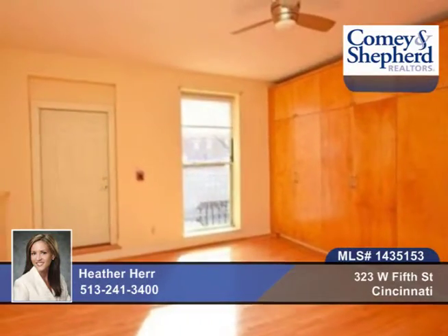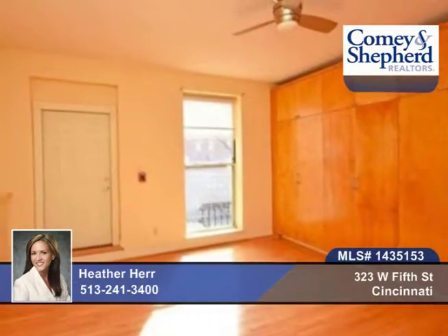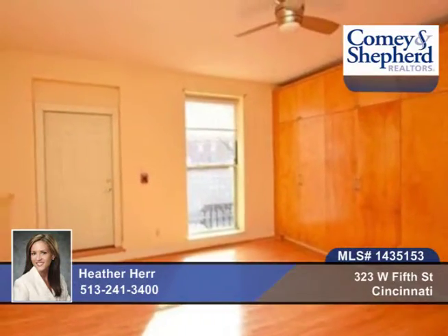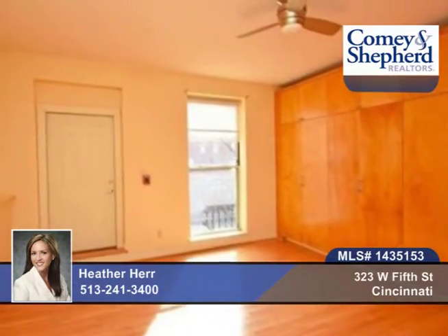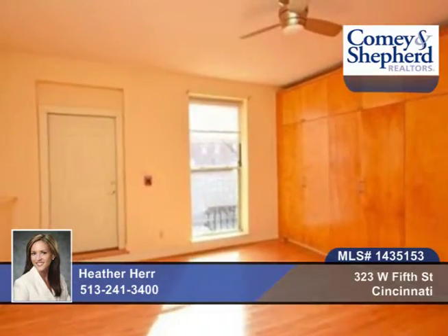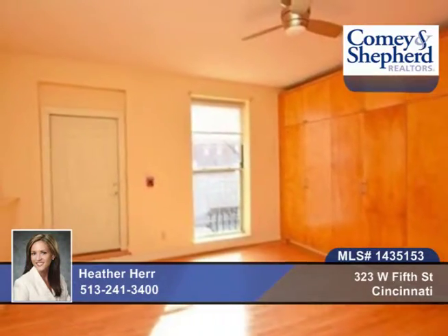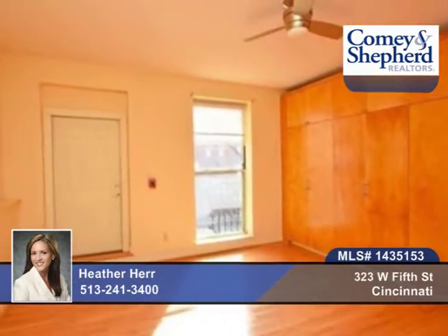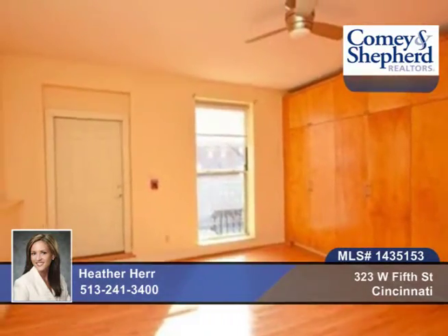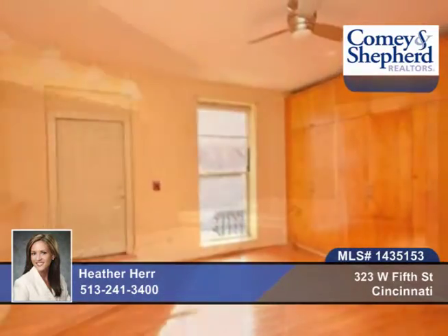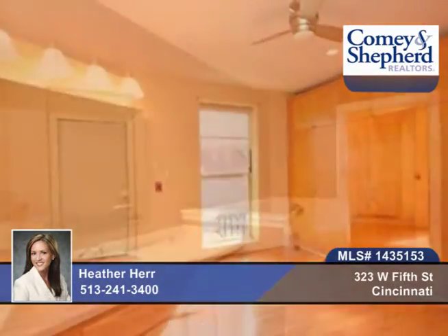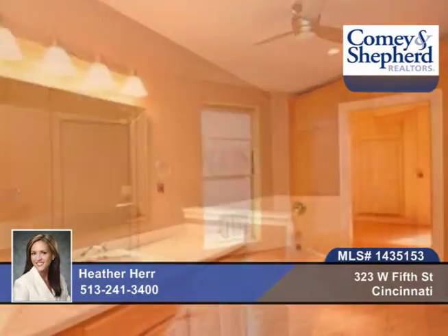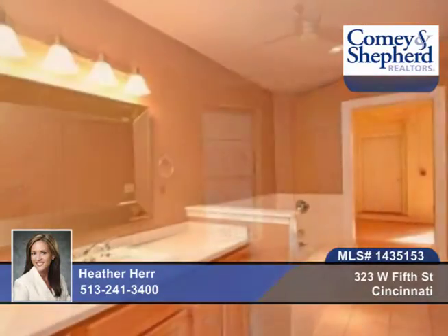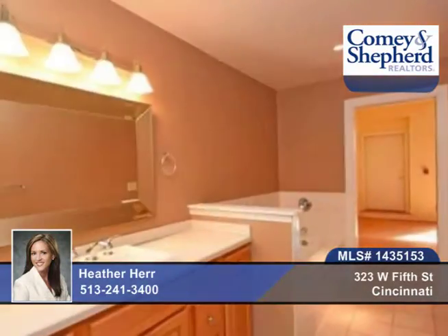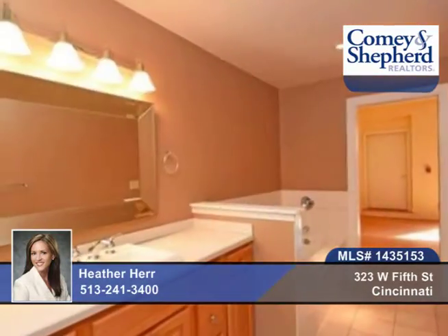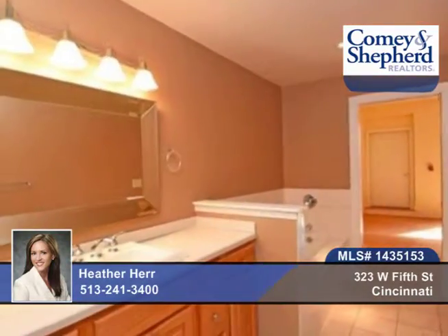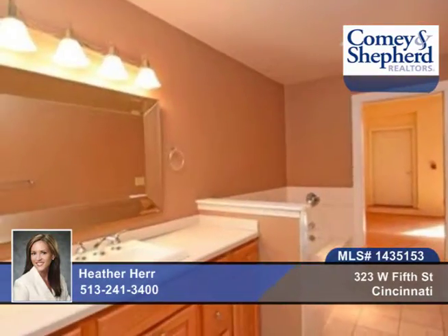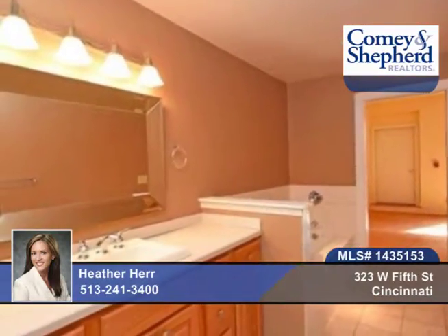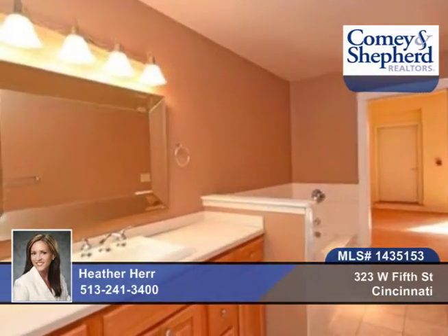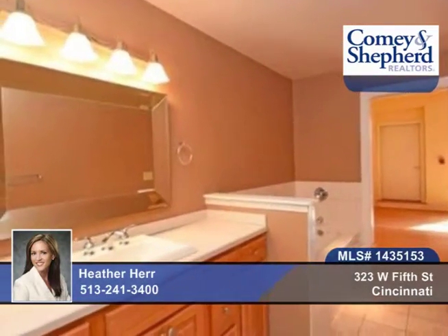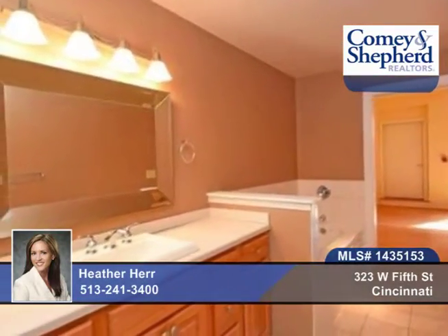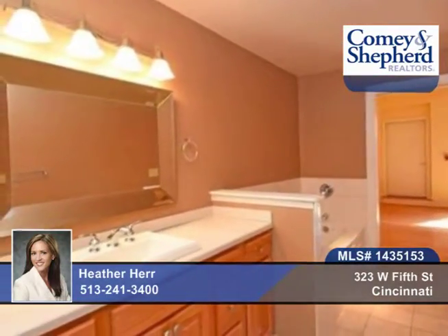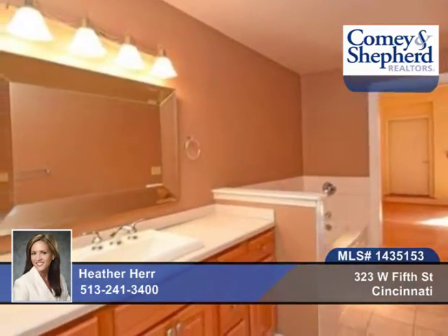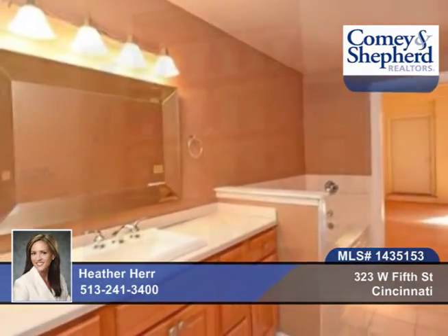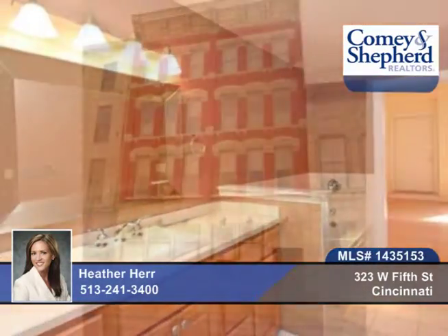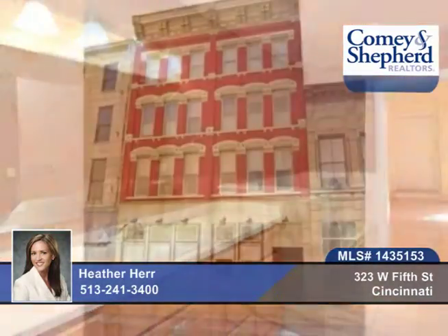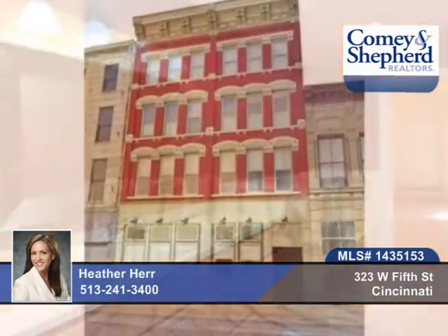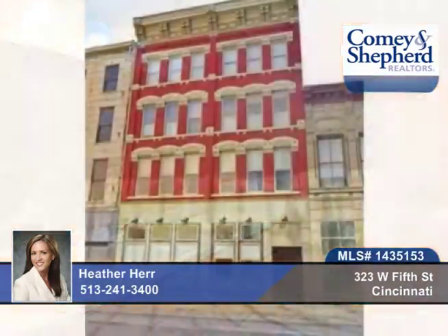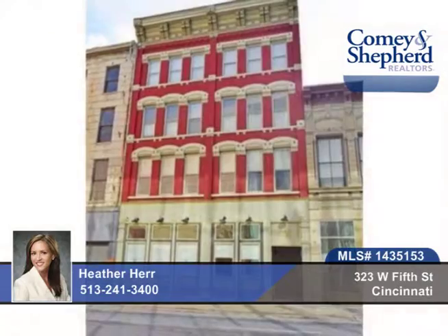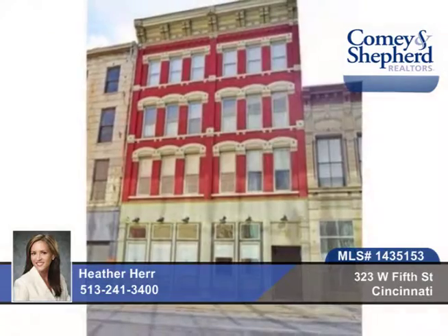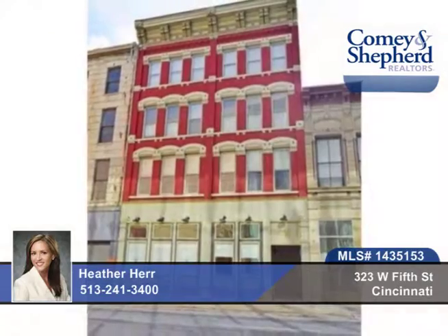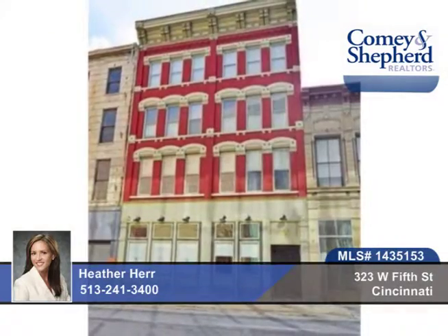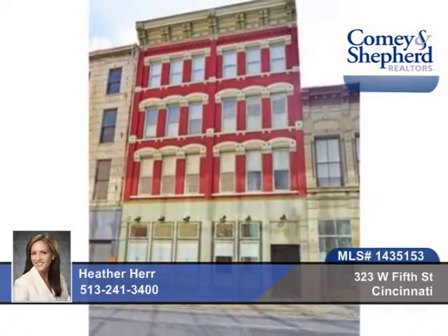The lease is for $2,200 a month. Phone Heather today to see this unique and special property.